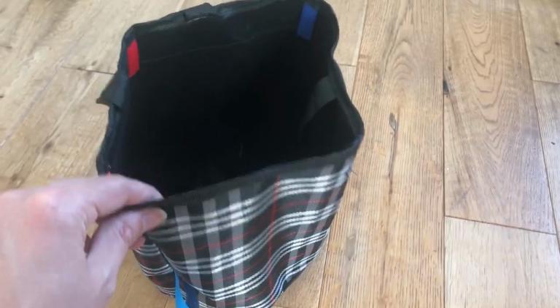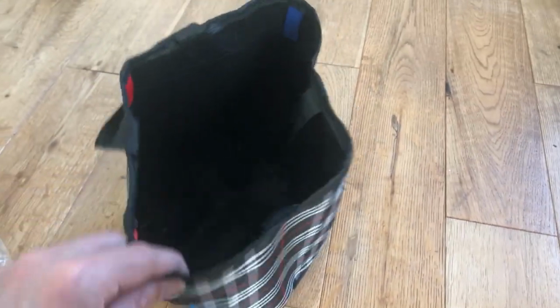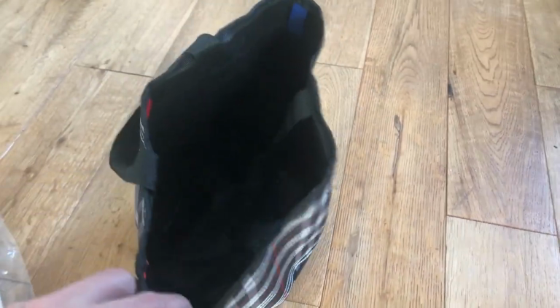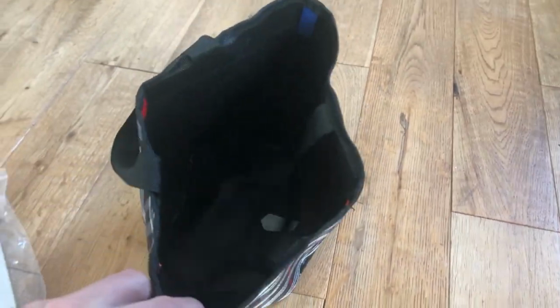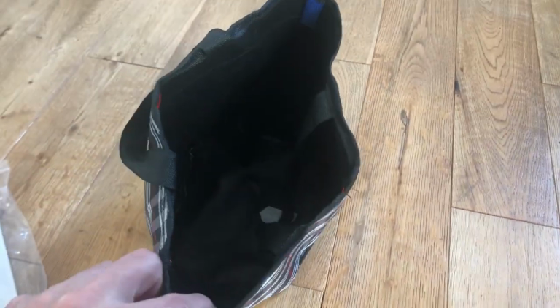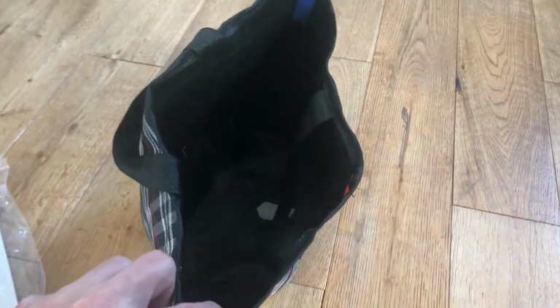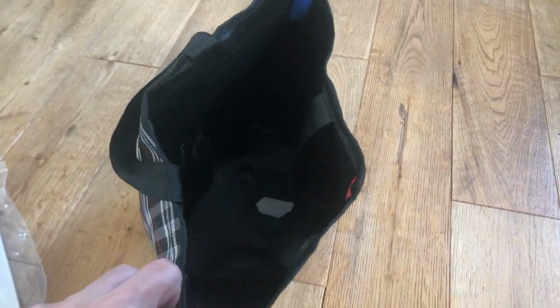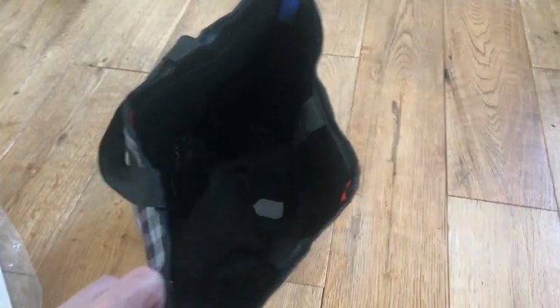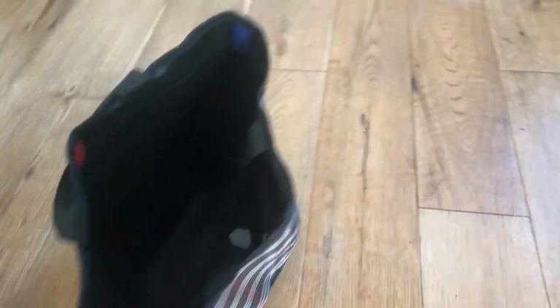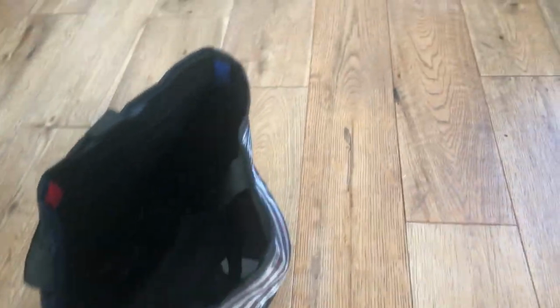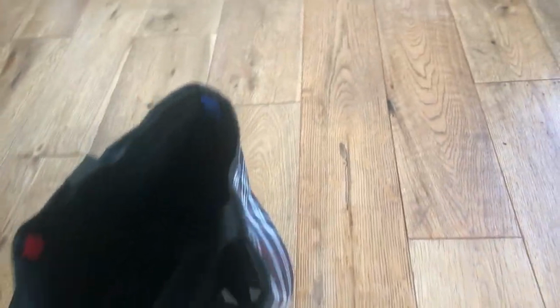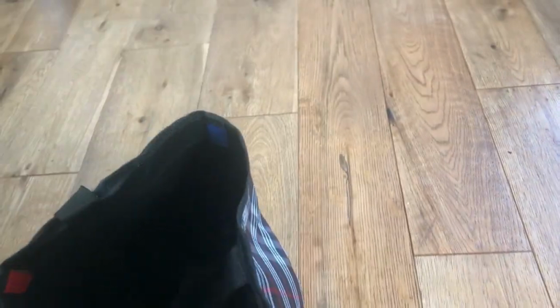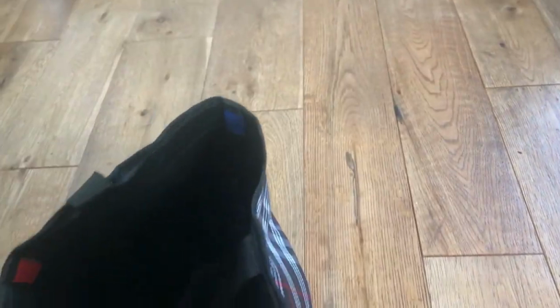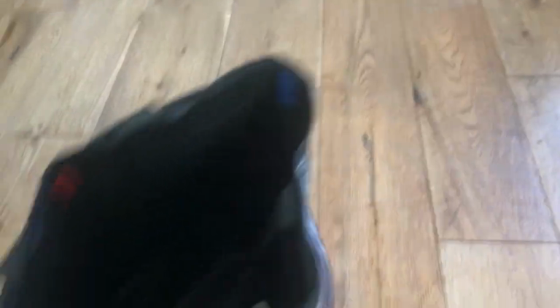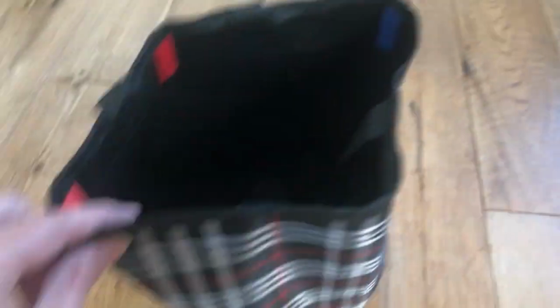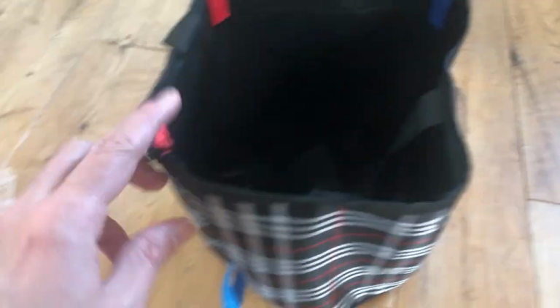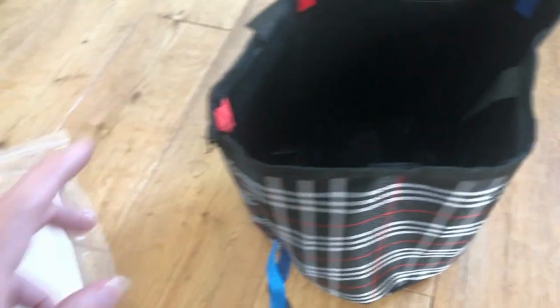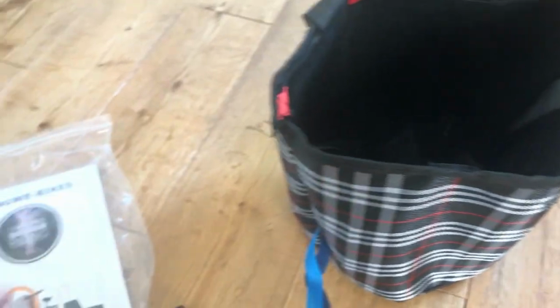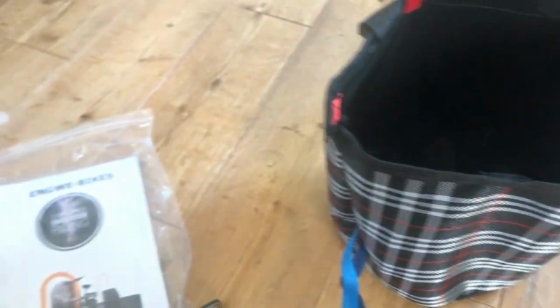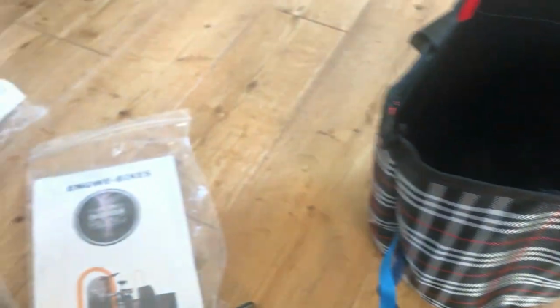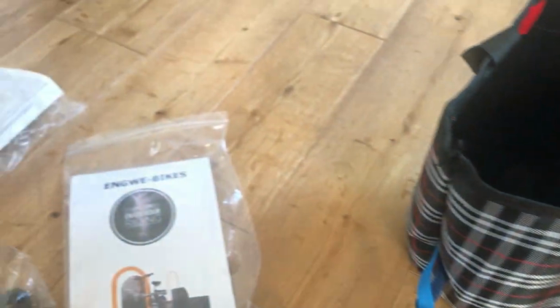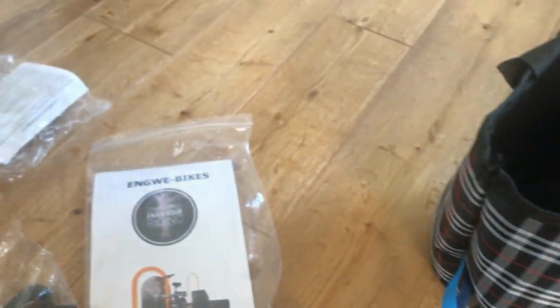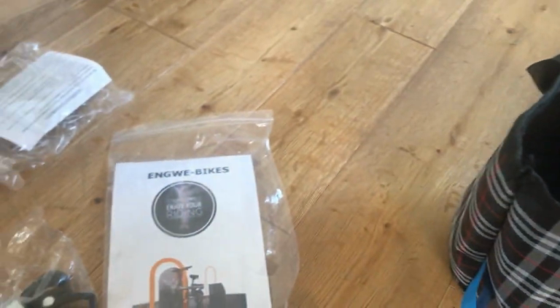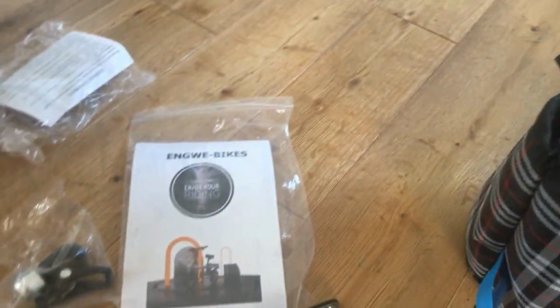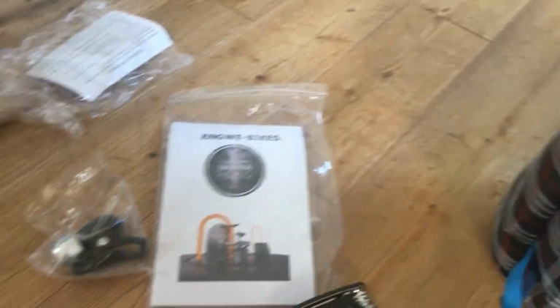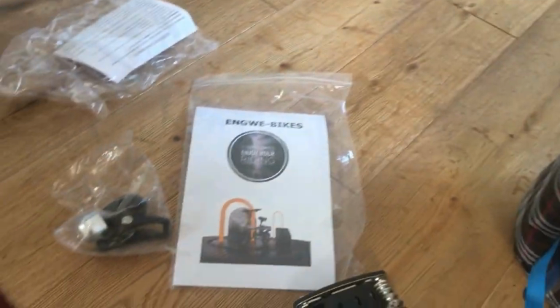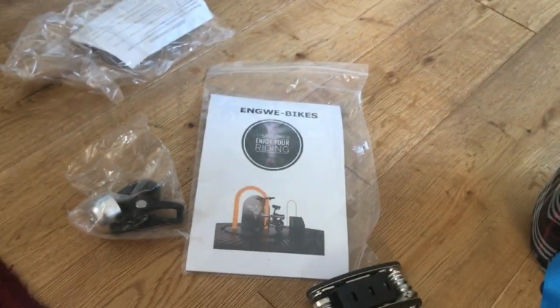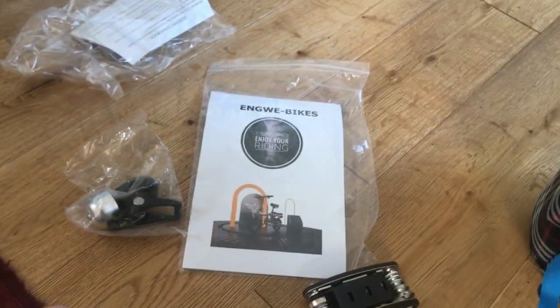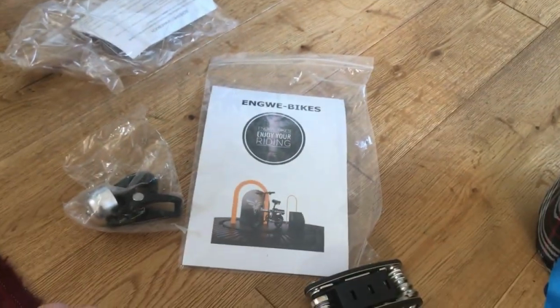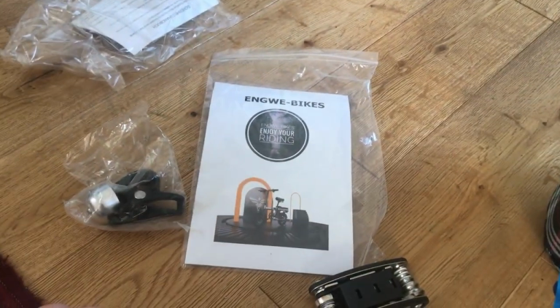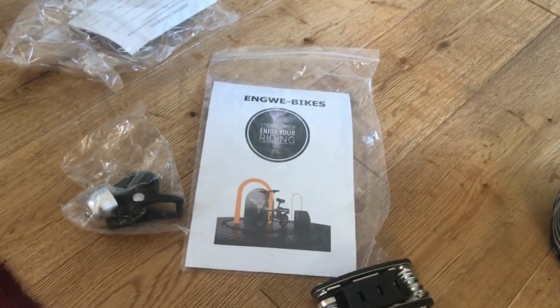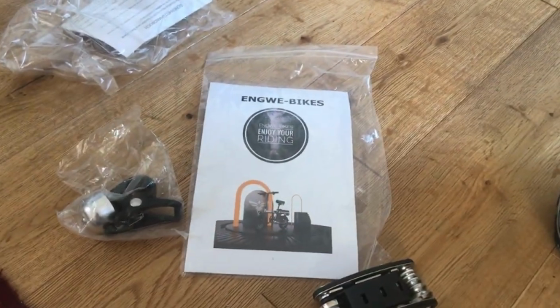And you get this bag to put all the stuff in, which is okay for nothing.